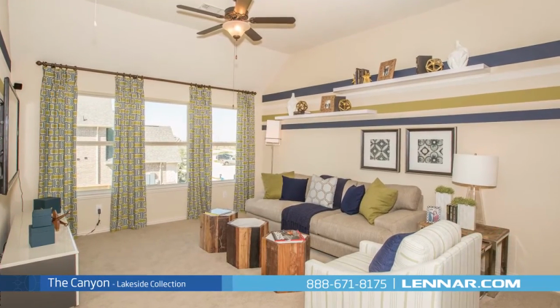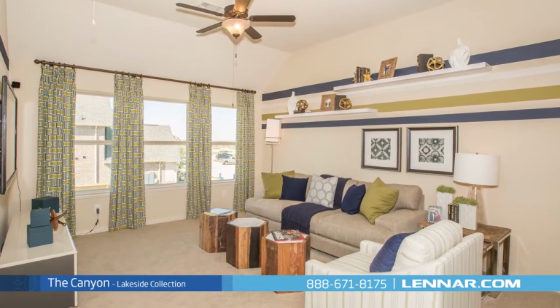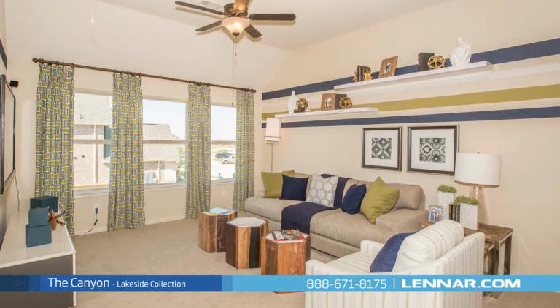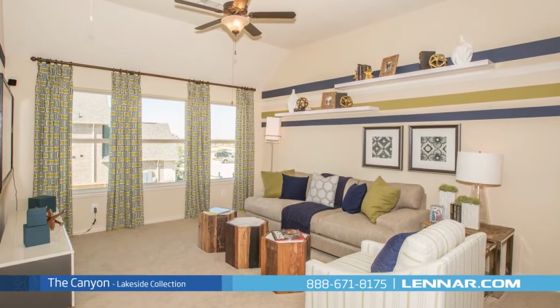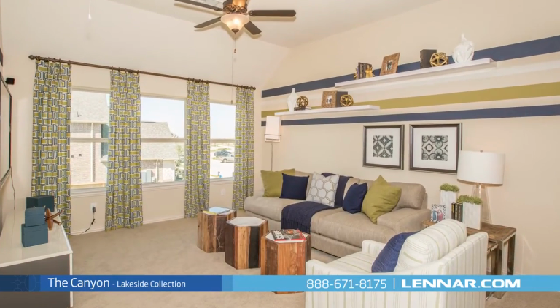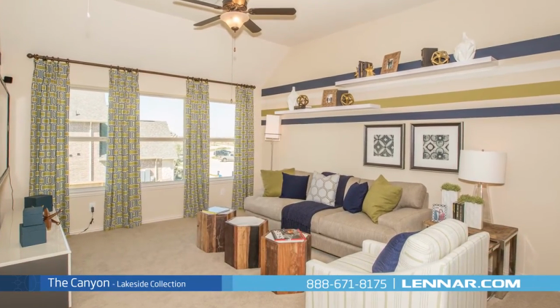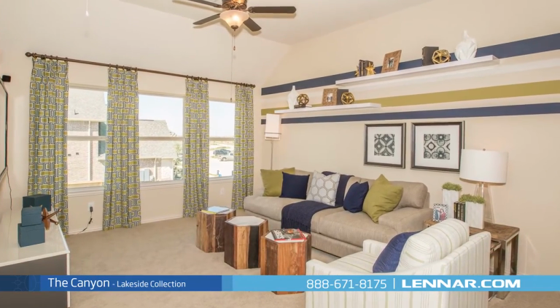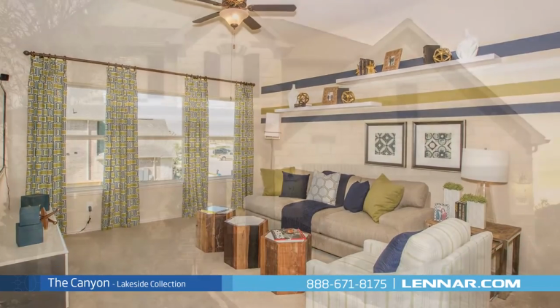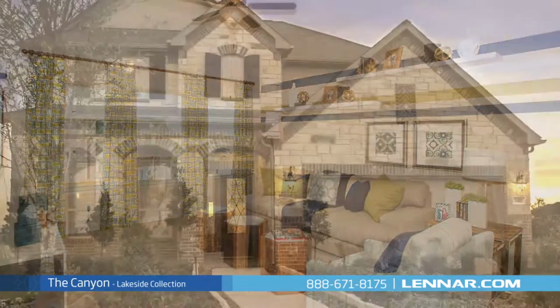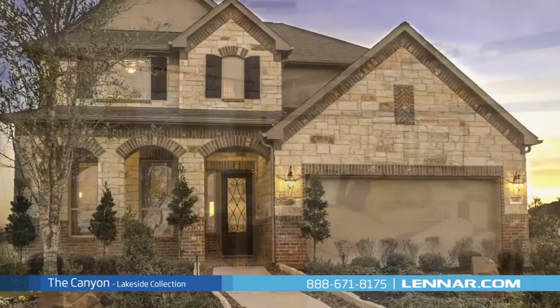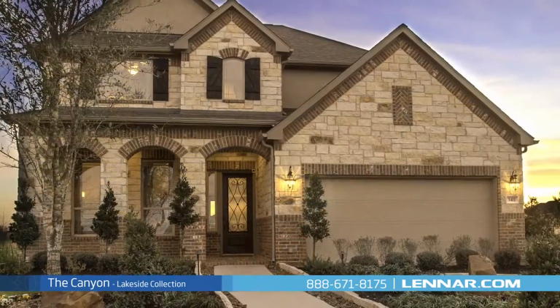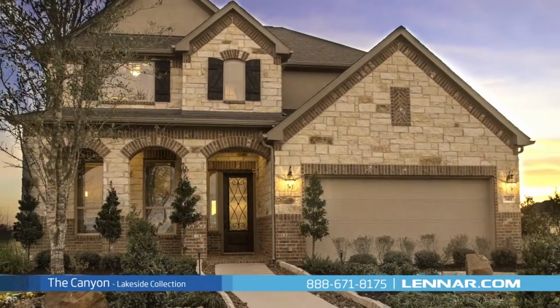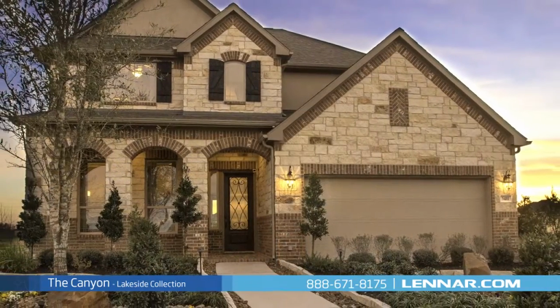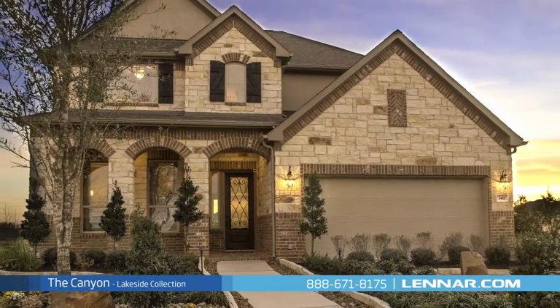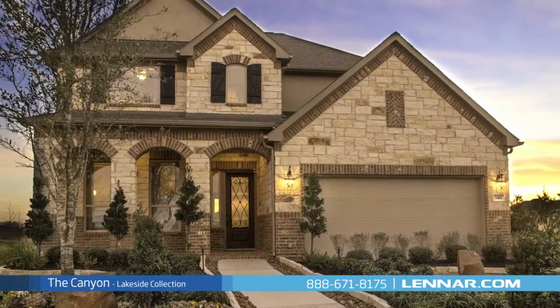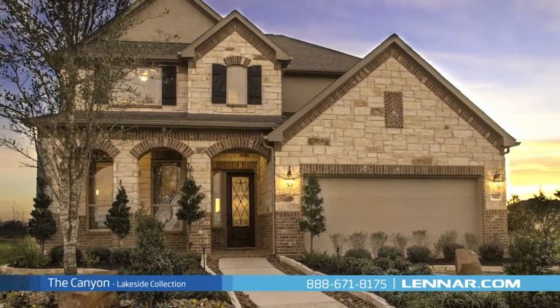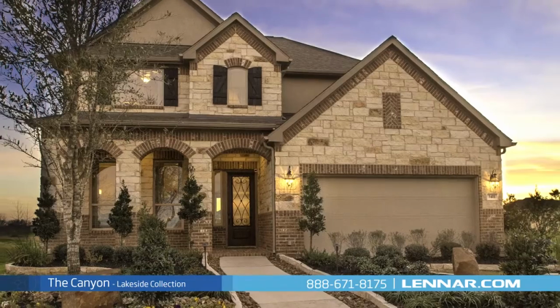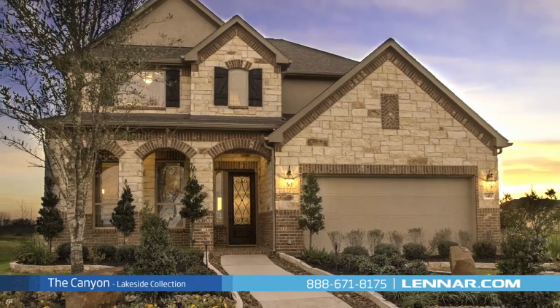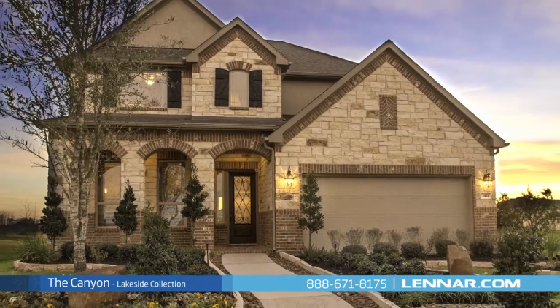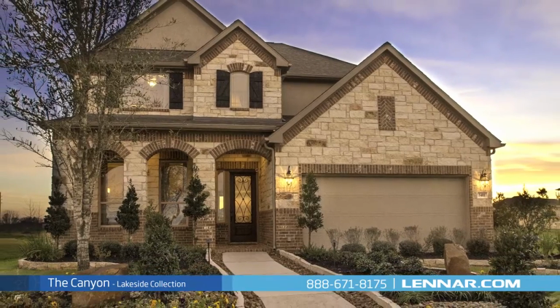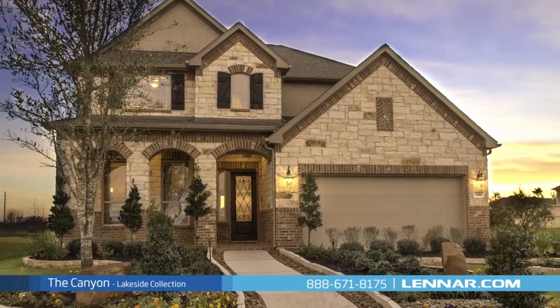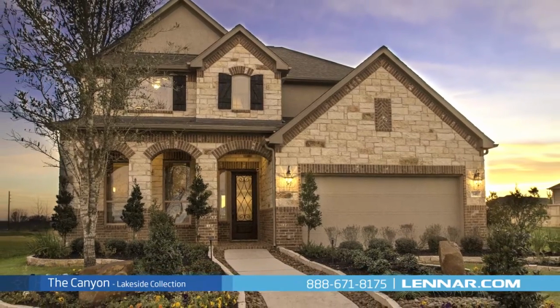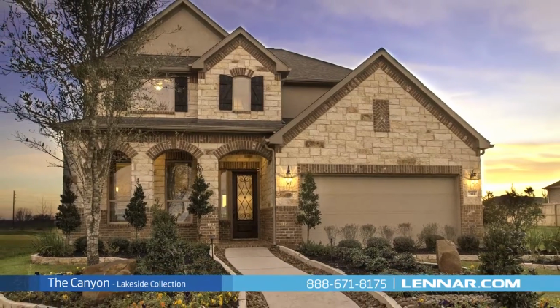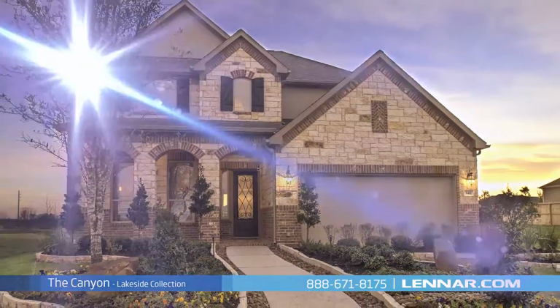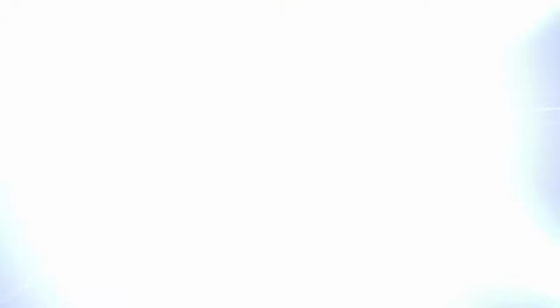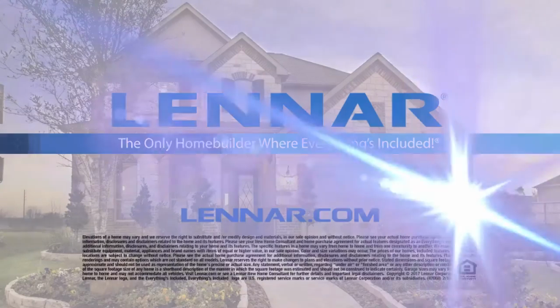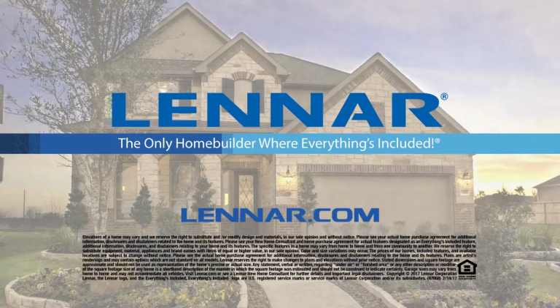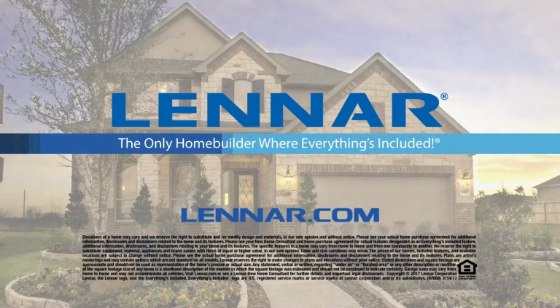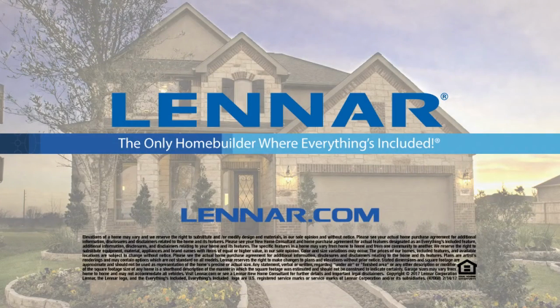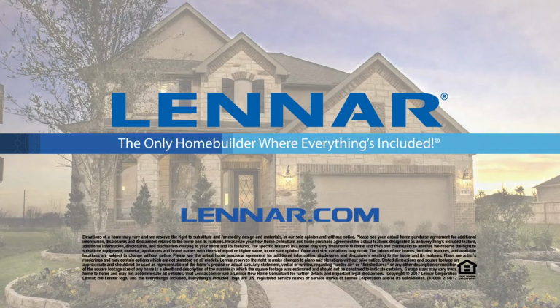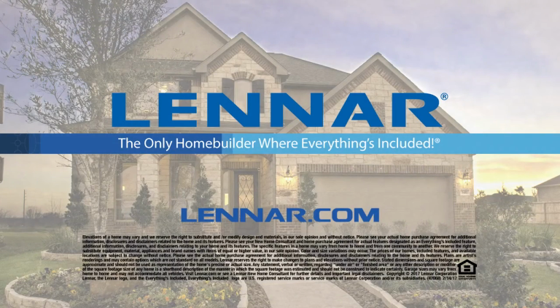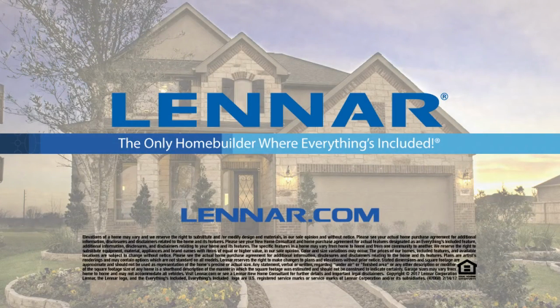For more information on this amazing new home, or for directions to any of our premier Houston communities, visit Lennar.com.